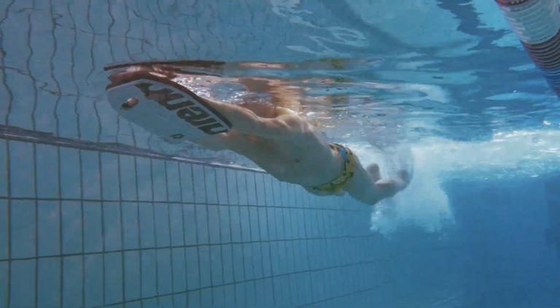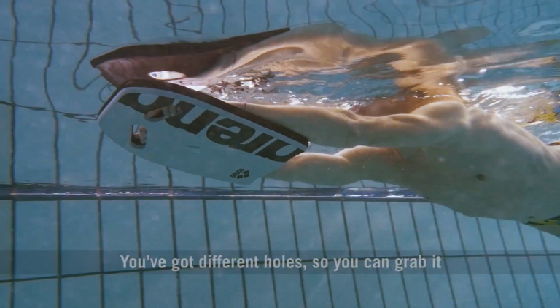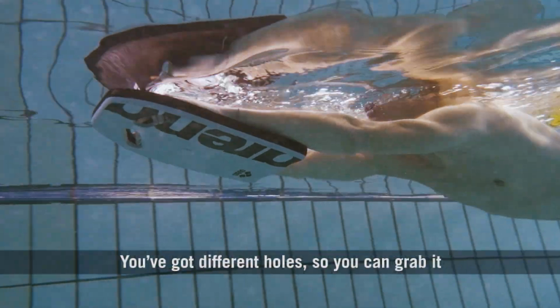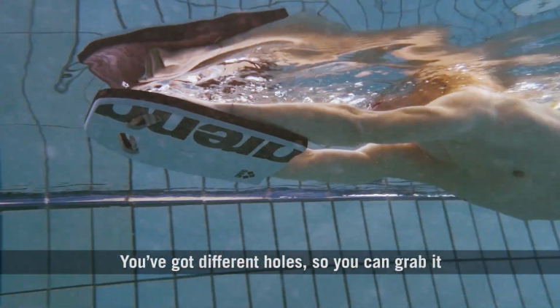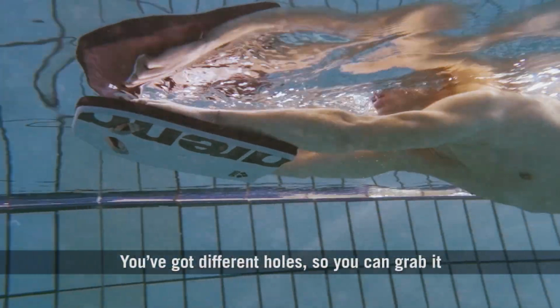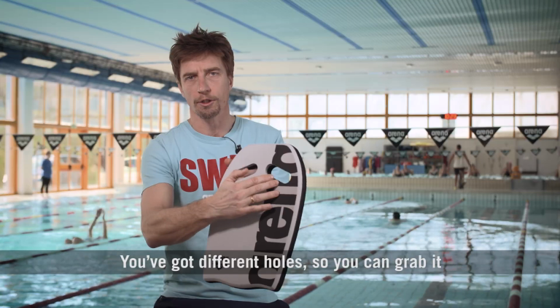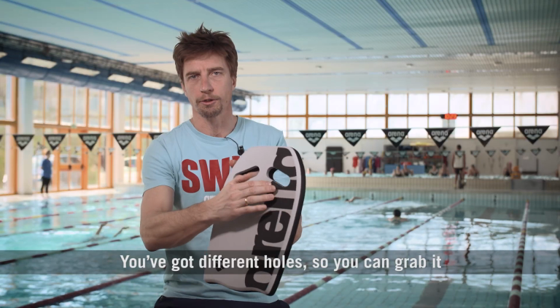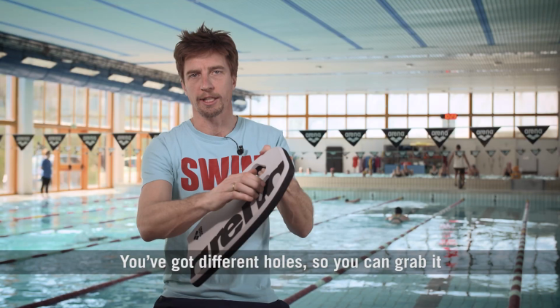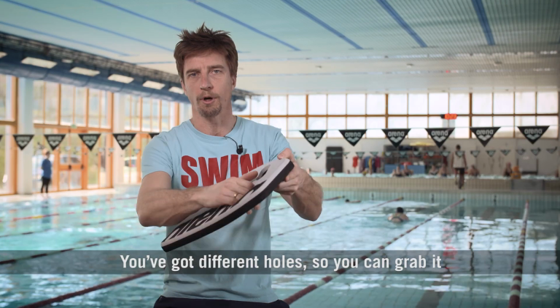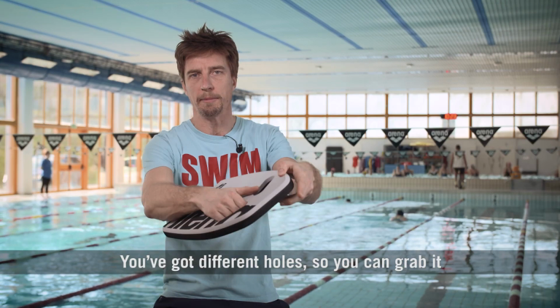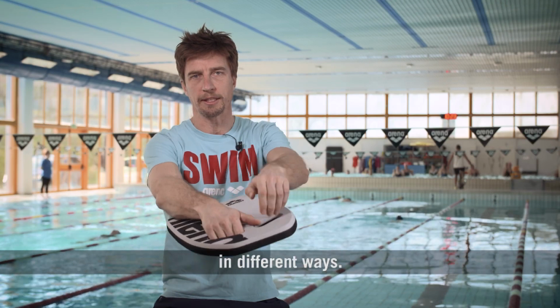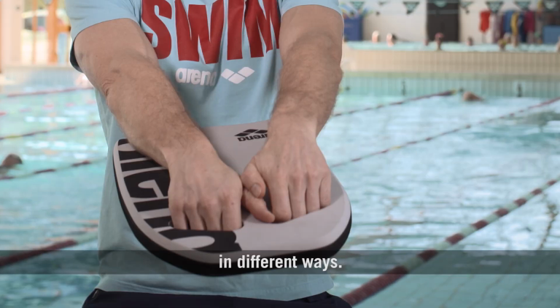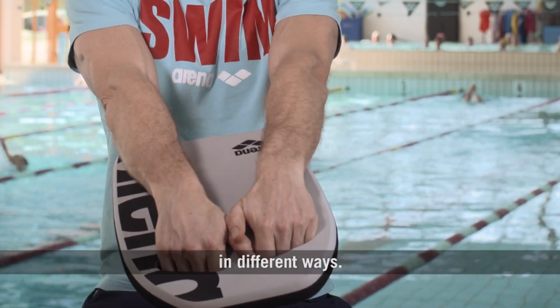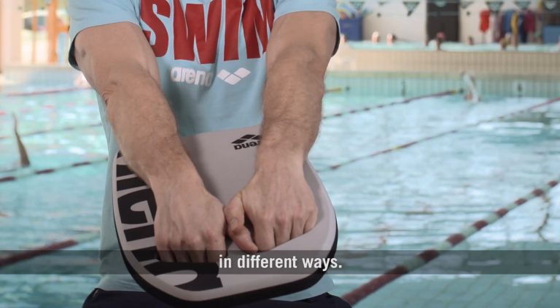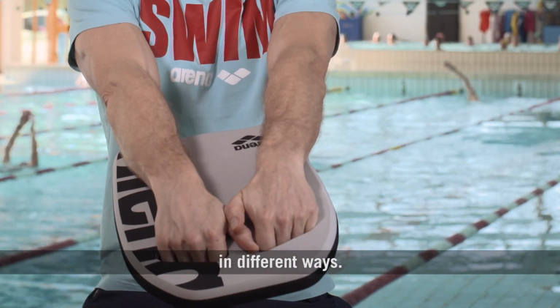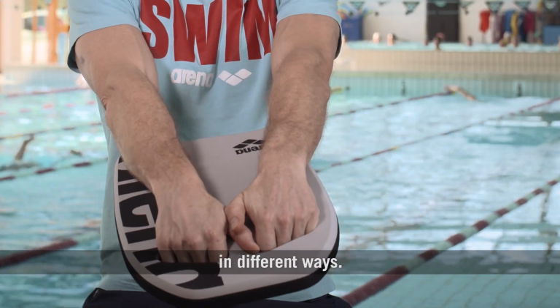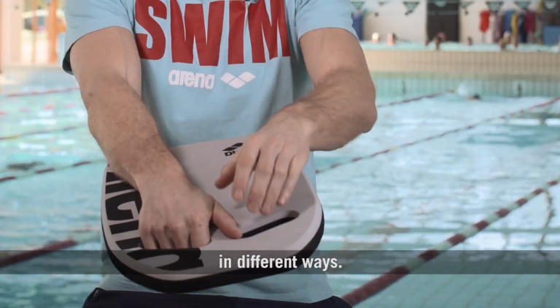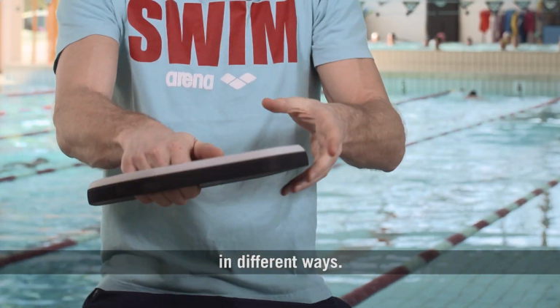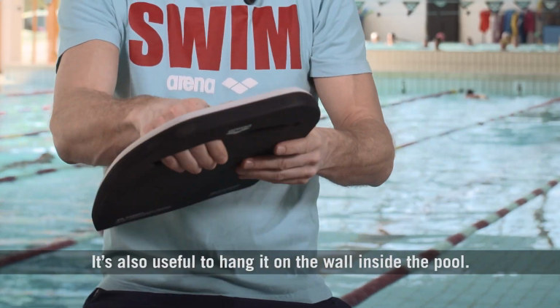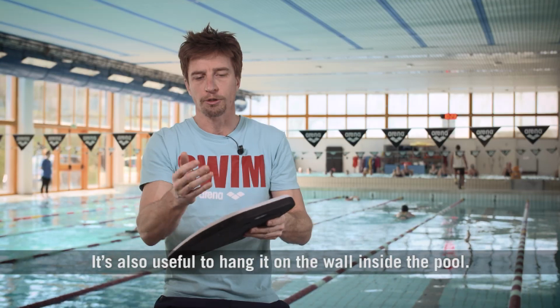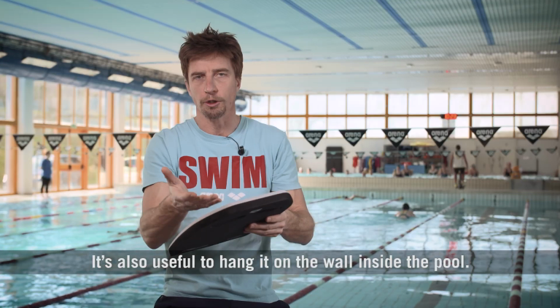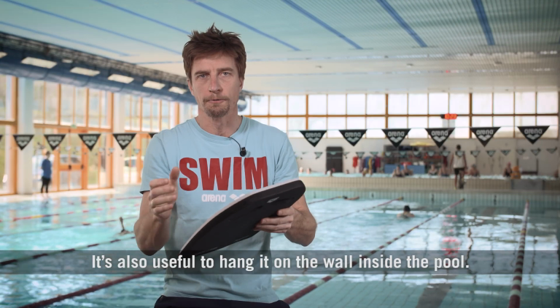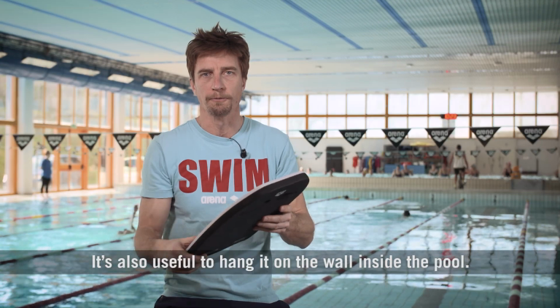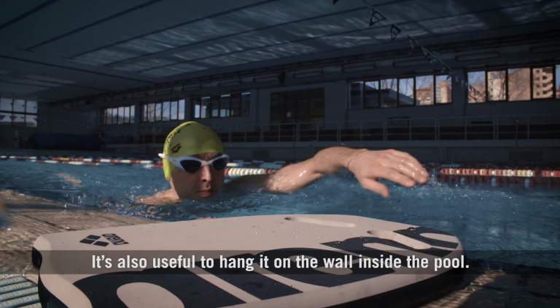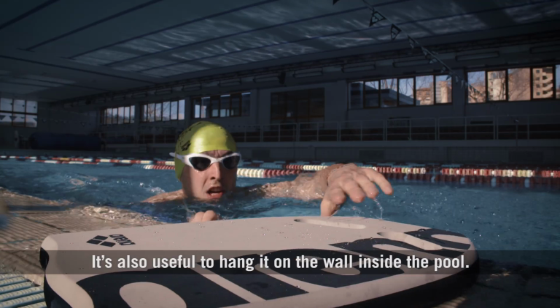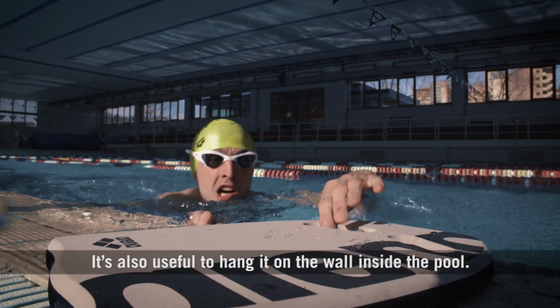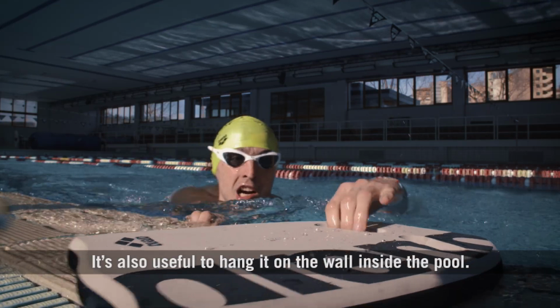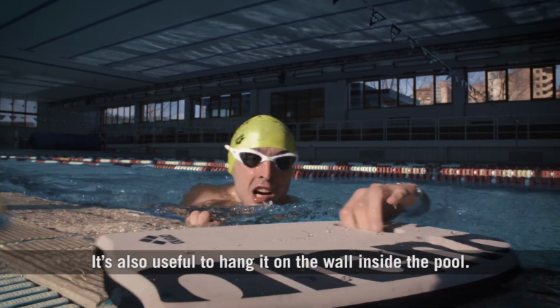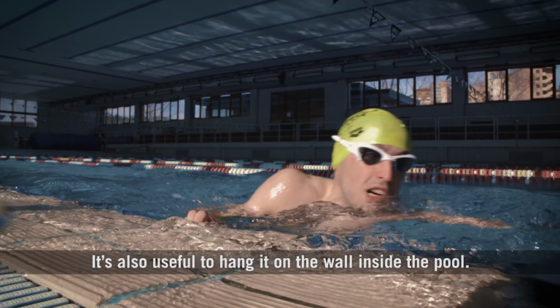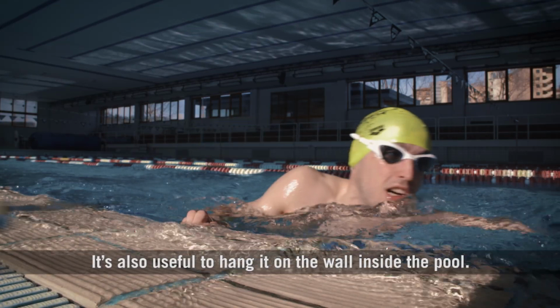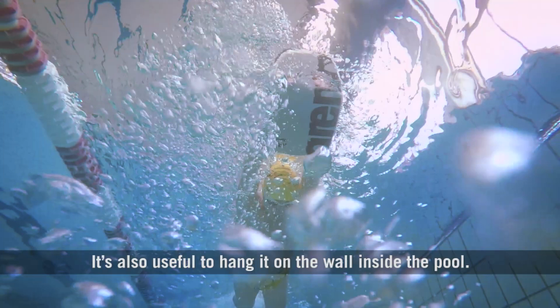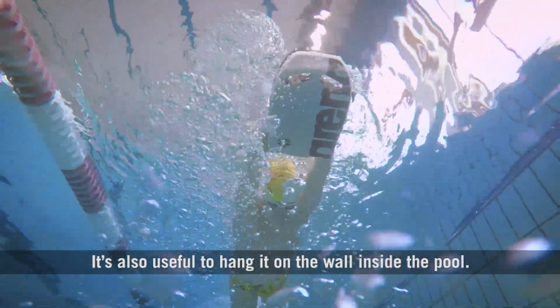You've got different holes, so you can grab it in different ways. It's also useful to hang it on the wall inside the pool.